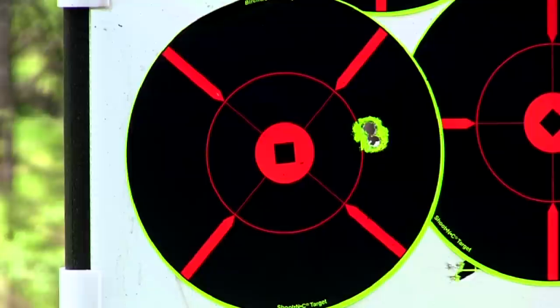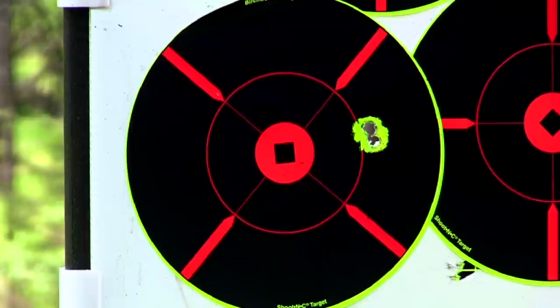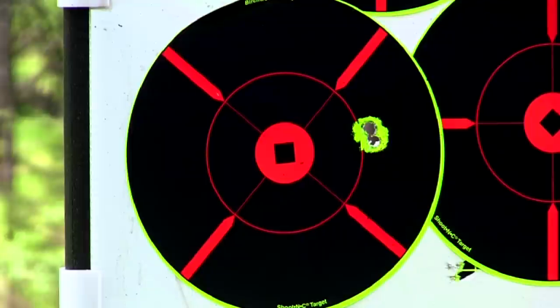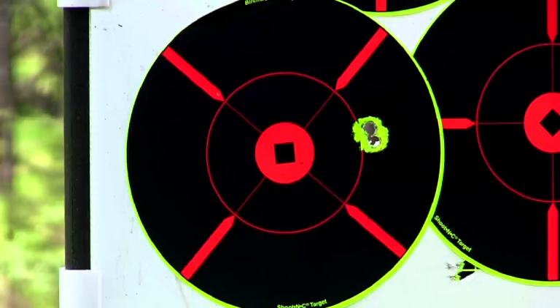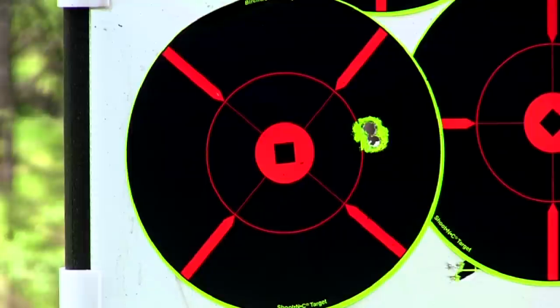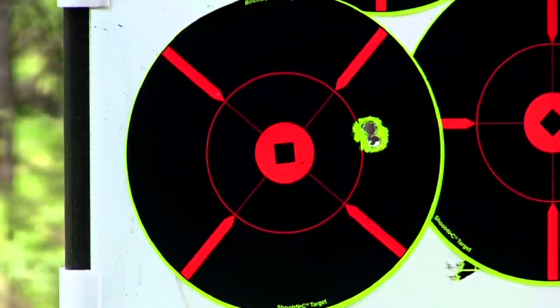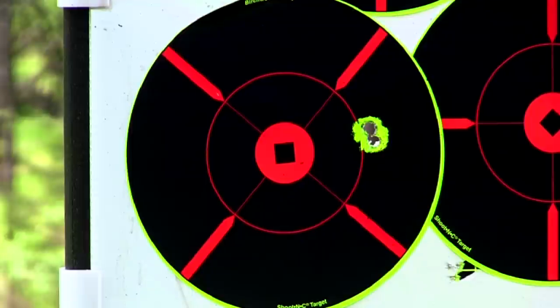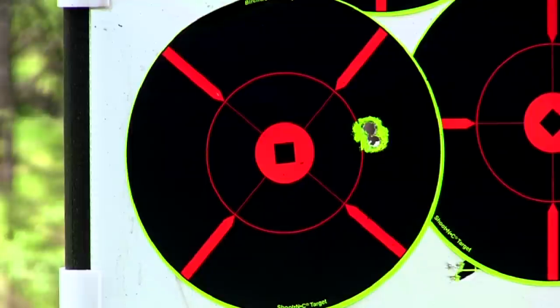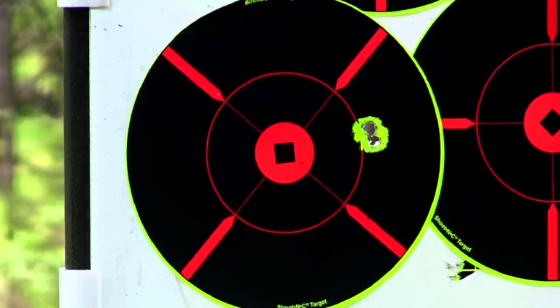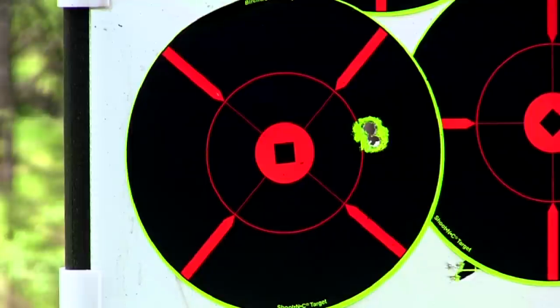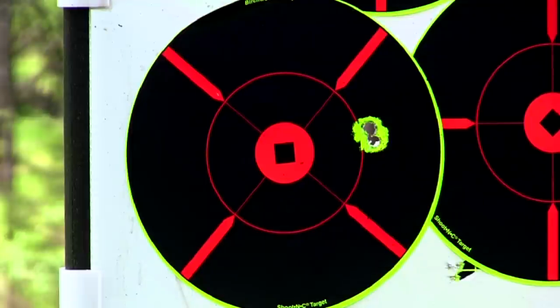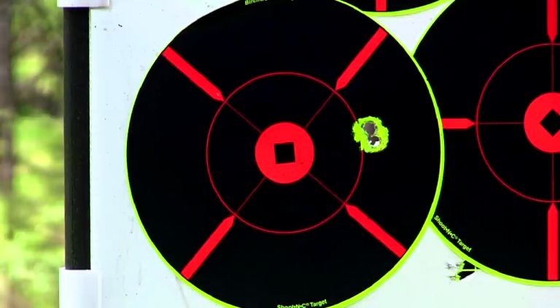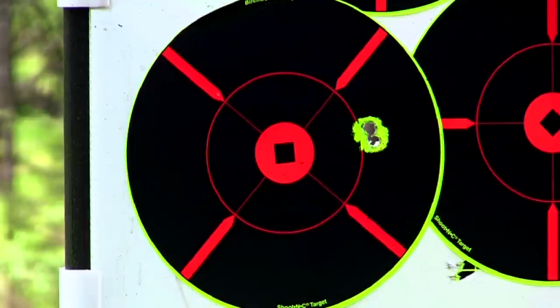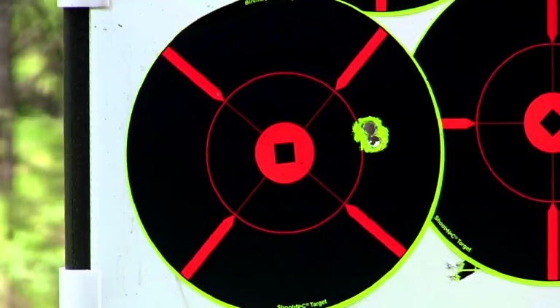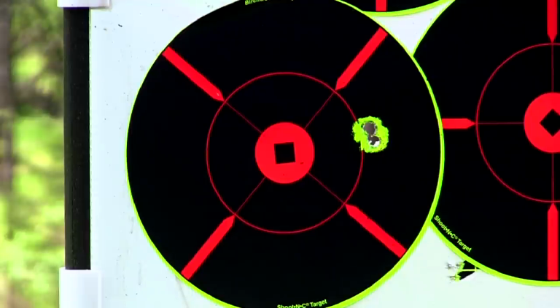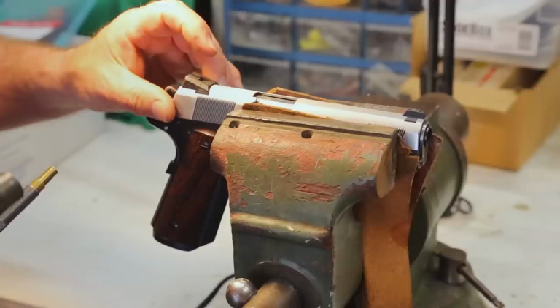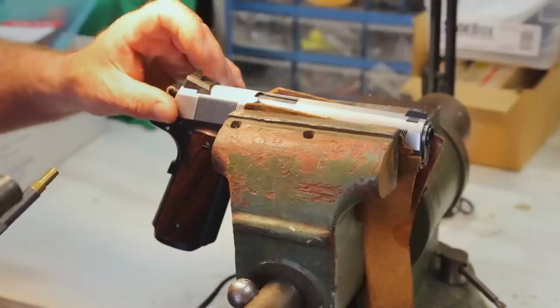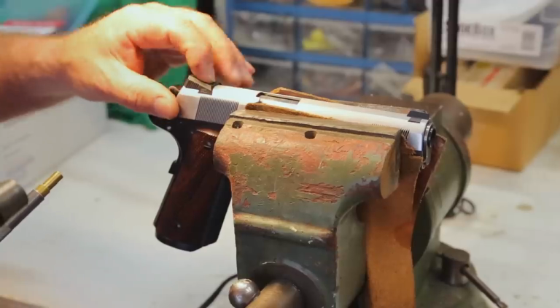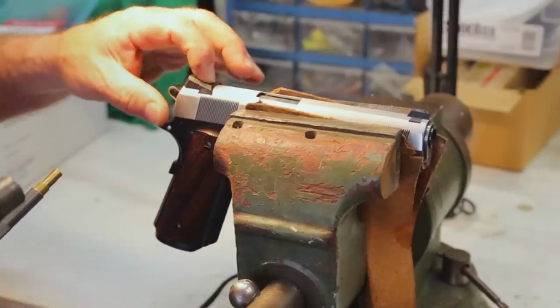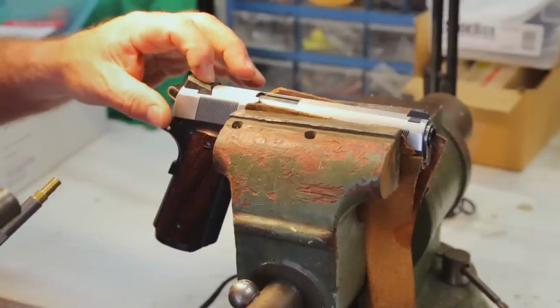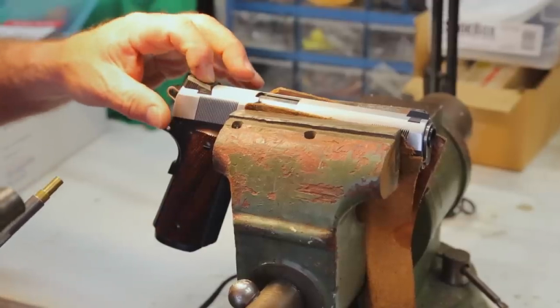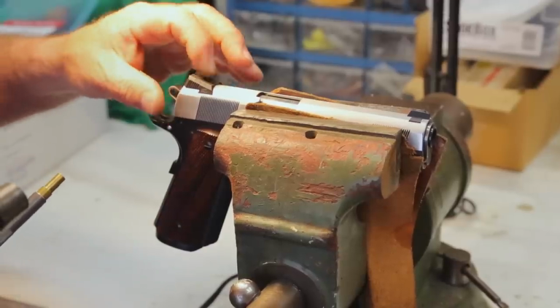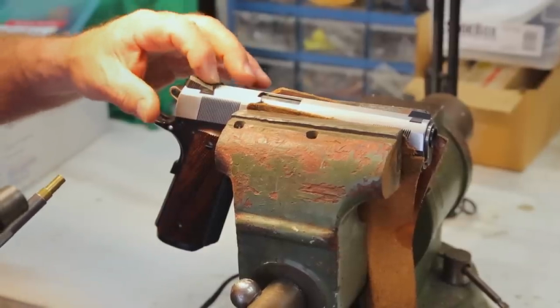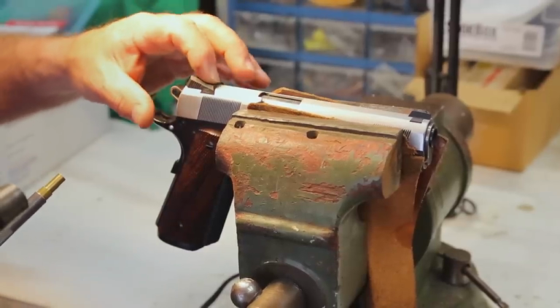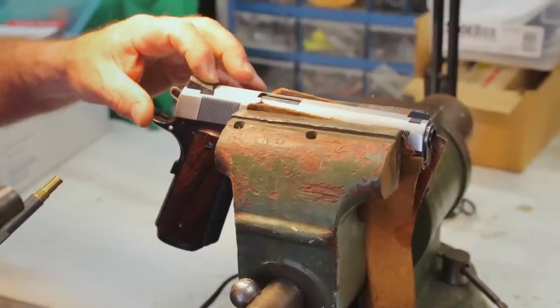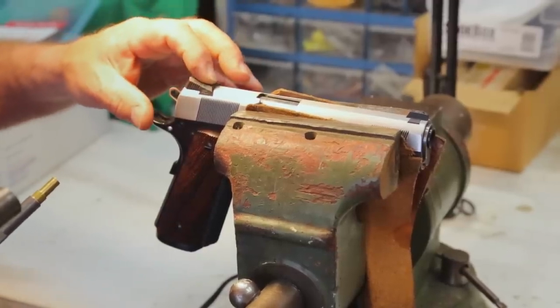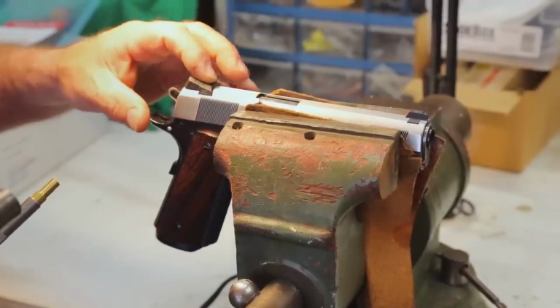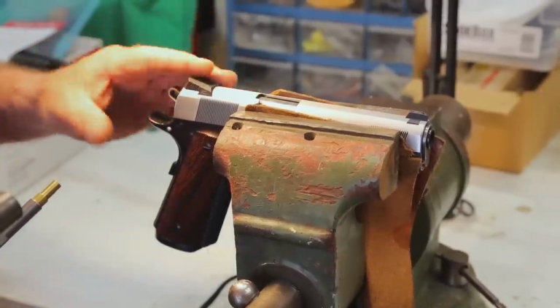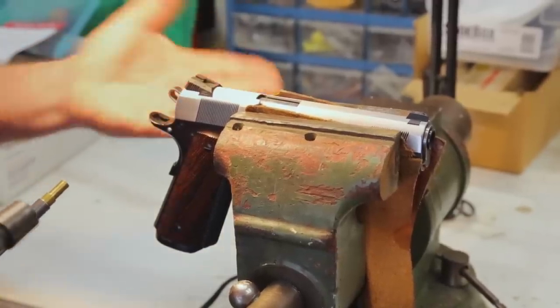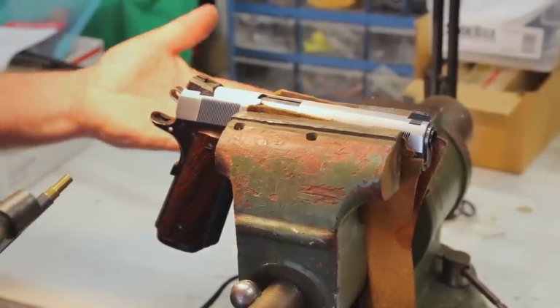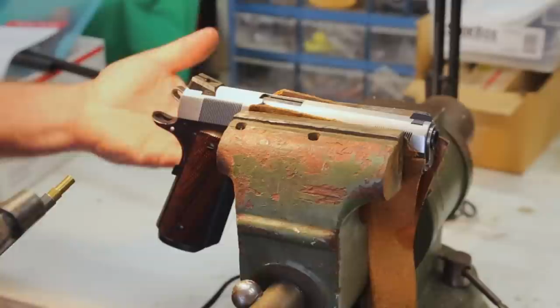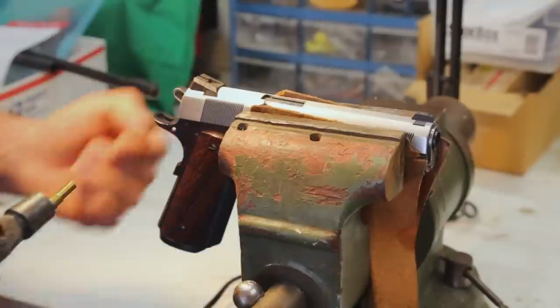In our case, we want to move it to the left a little bit. So I'll lock this set screw back down and then we'll reshoot it.